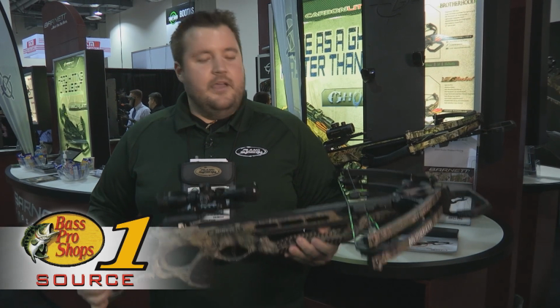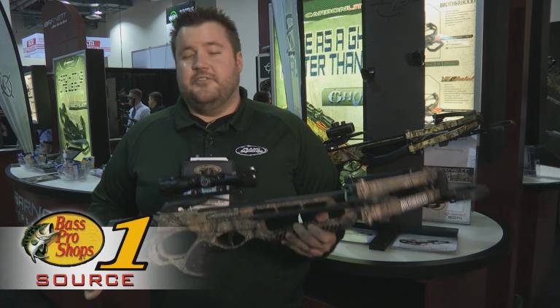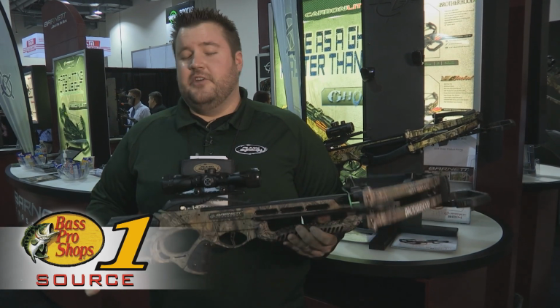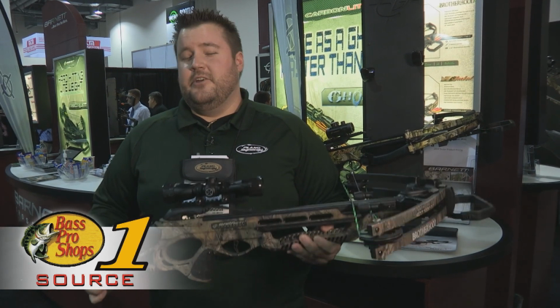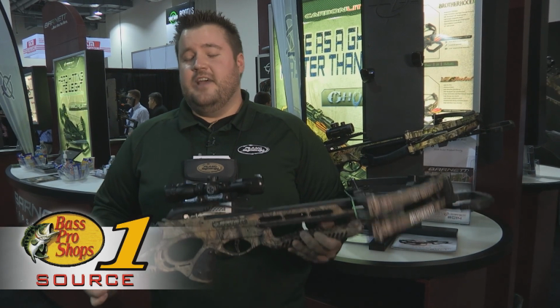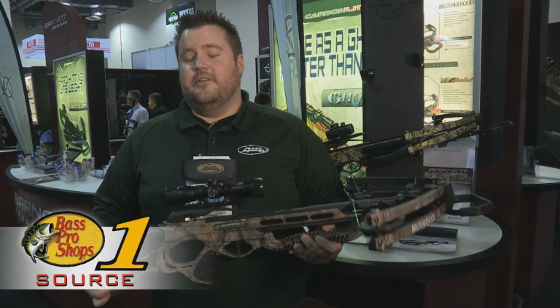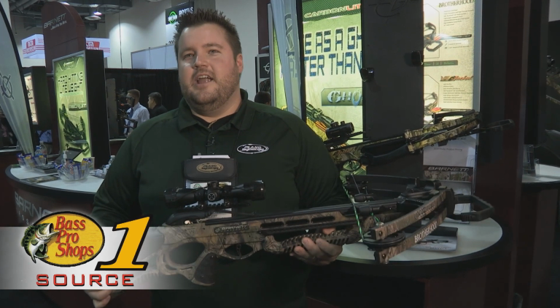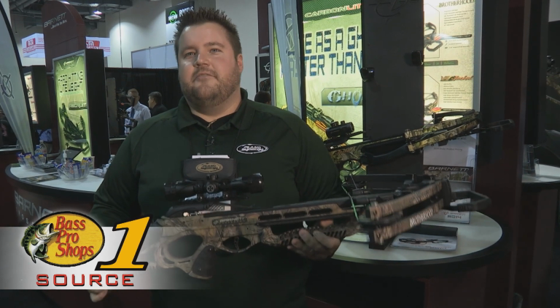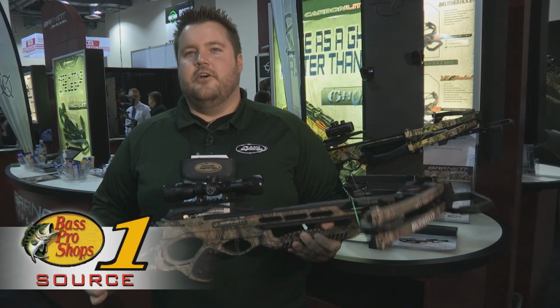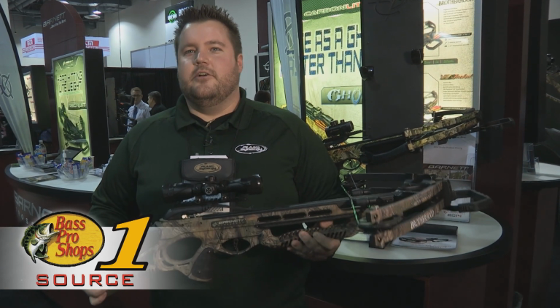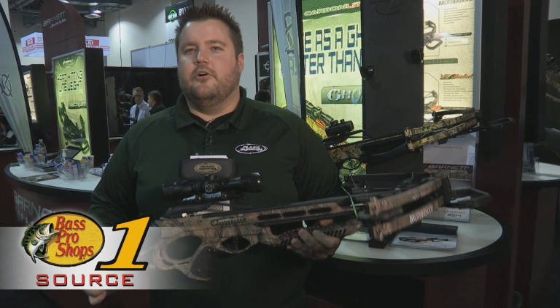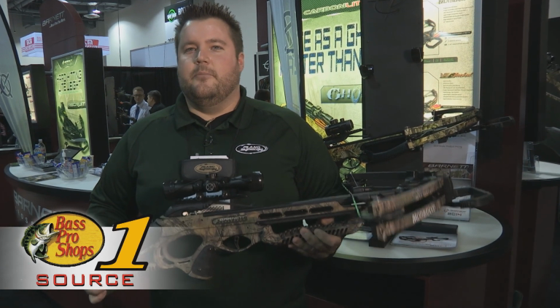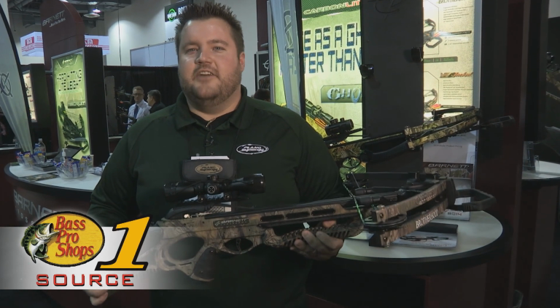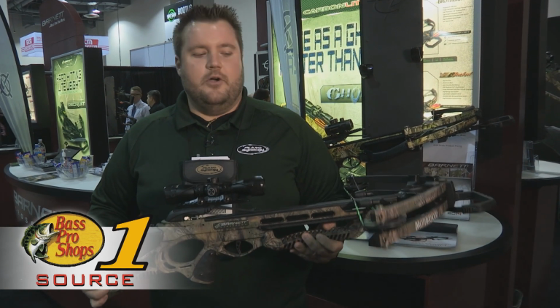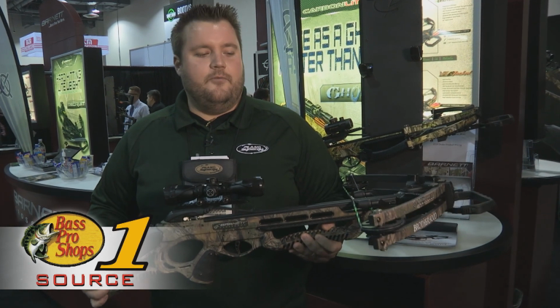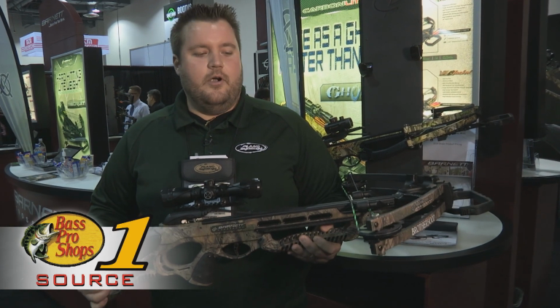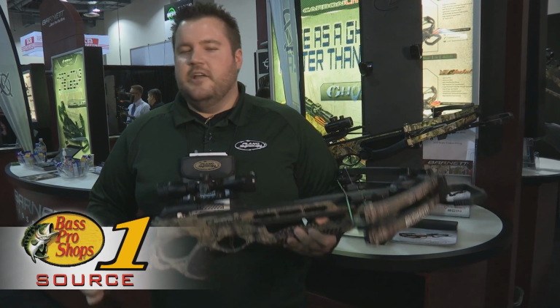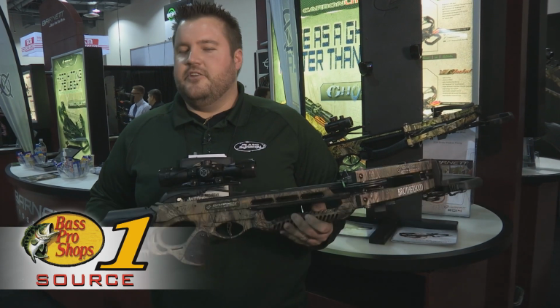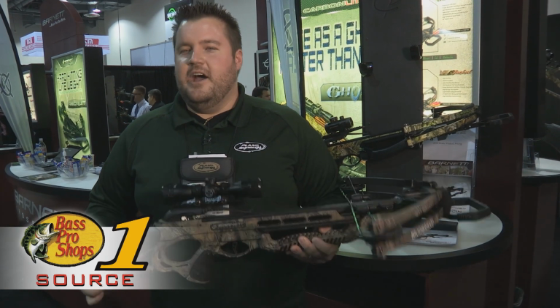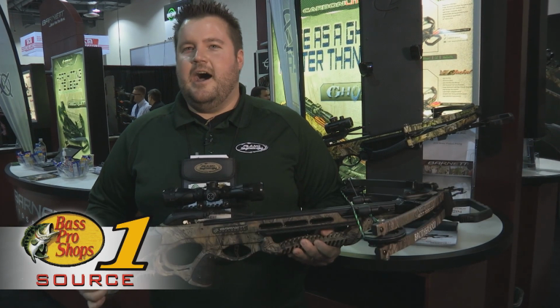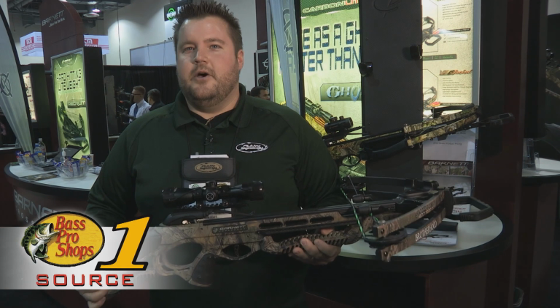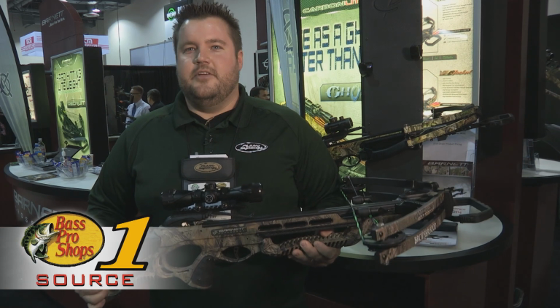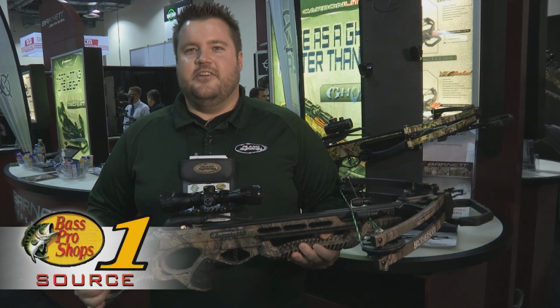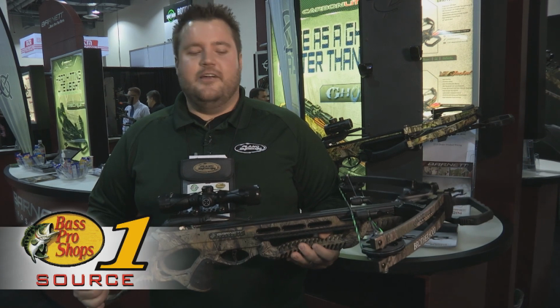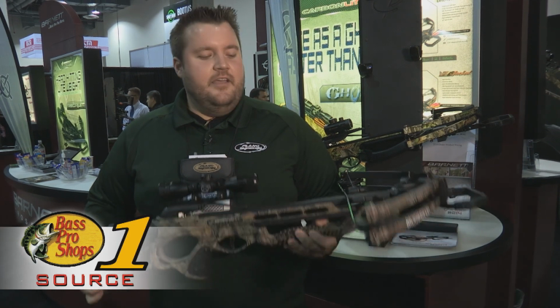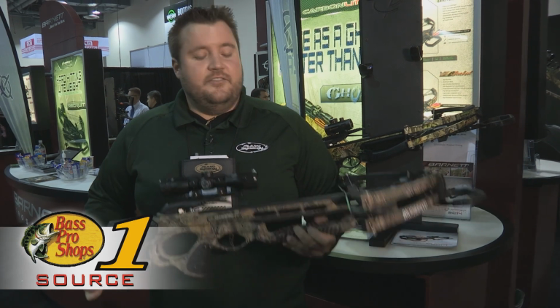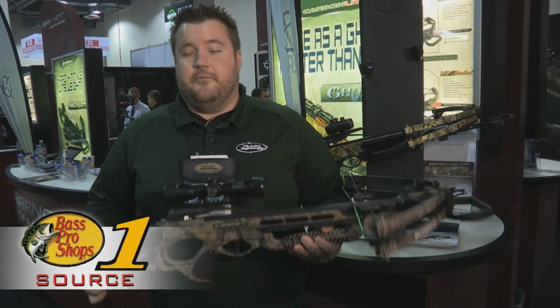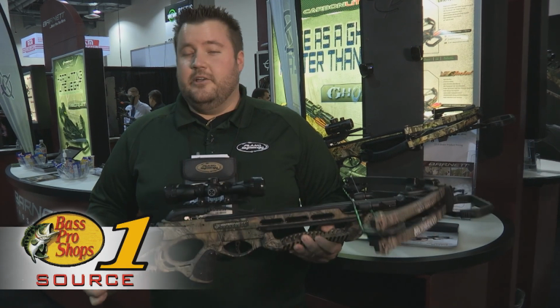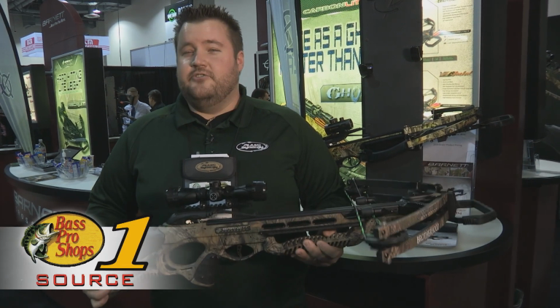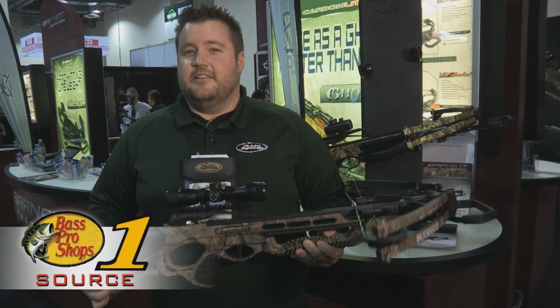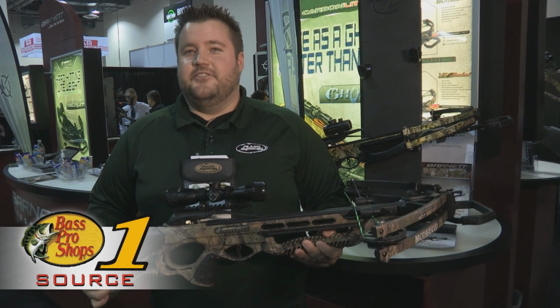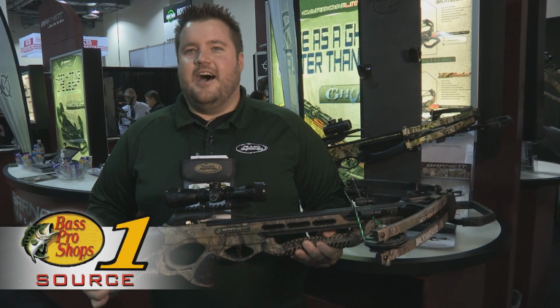This is something you're definitely going to have to go to your local Bass Pro for. It's going to be a hot bow this year. Definitely go check this out.